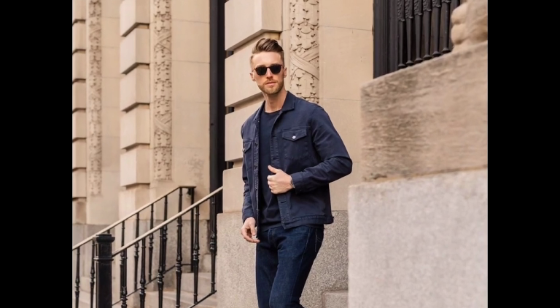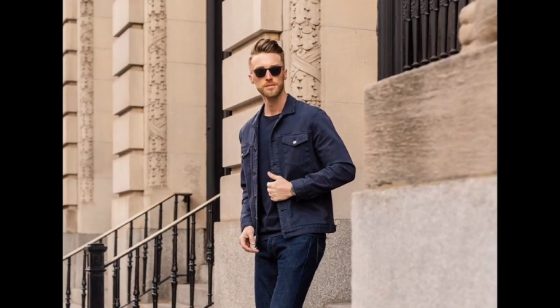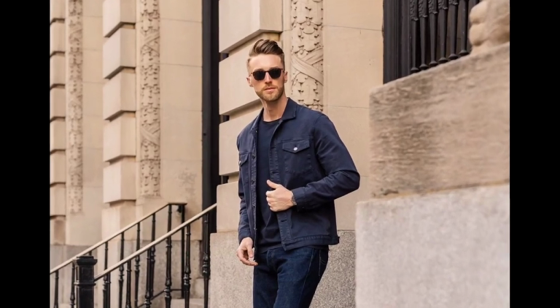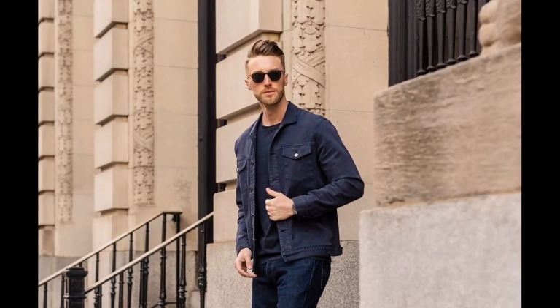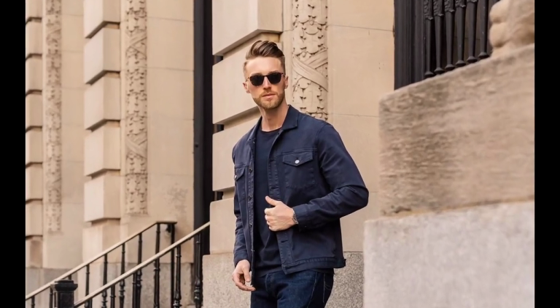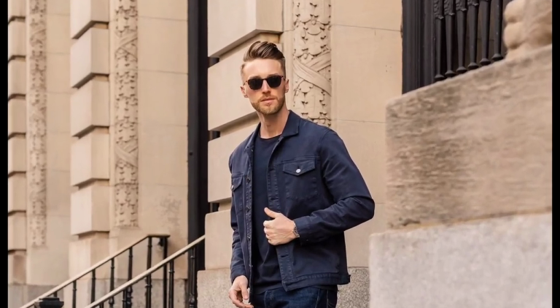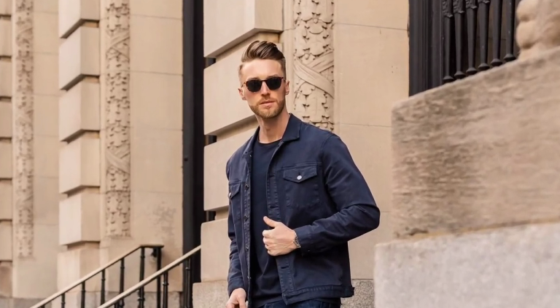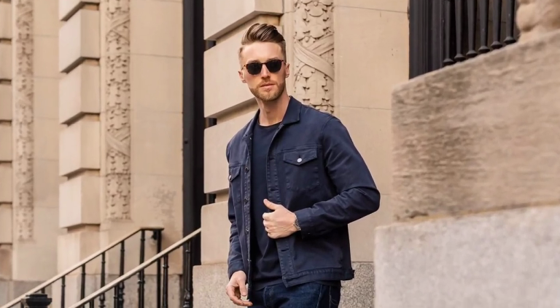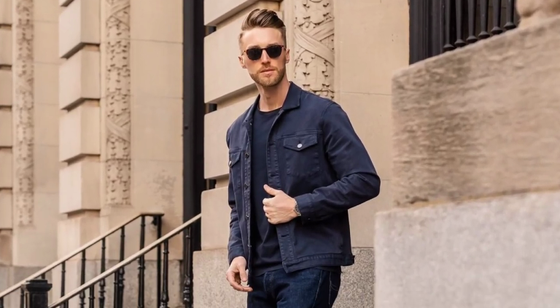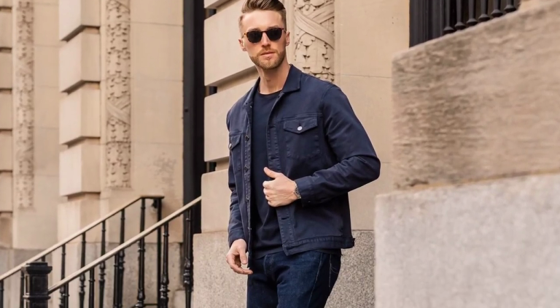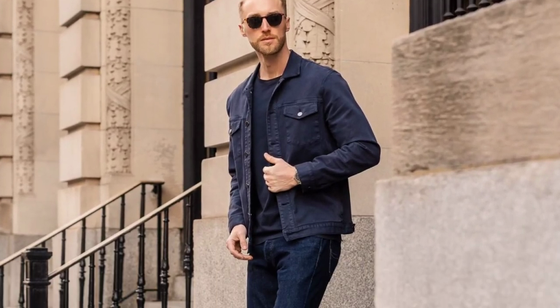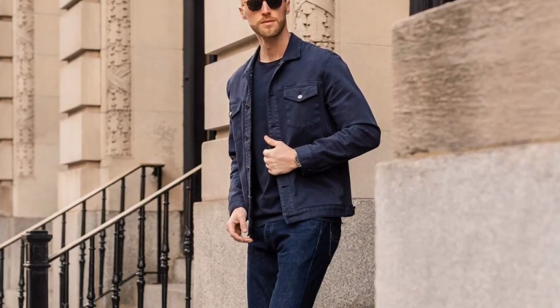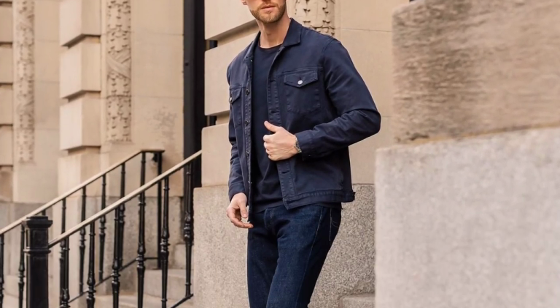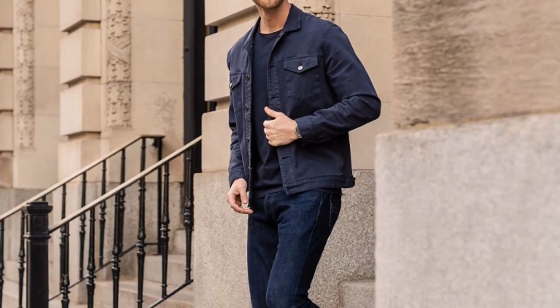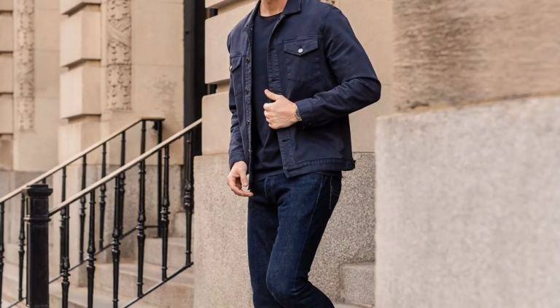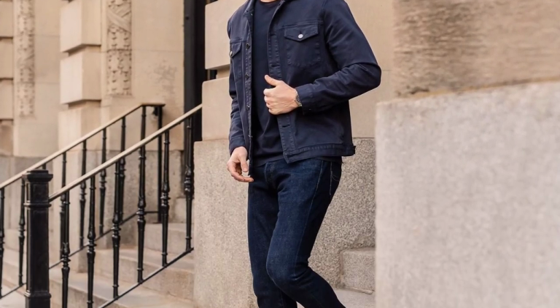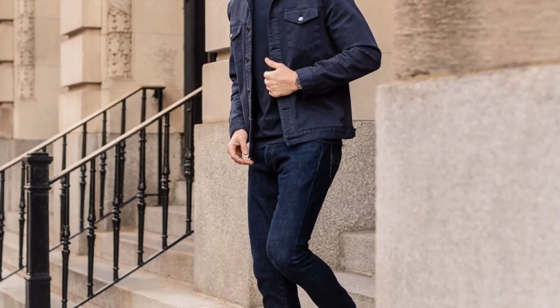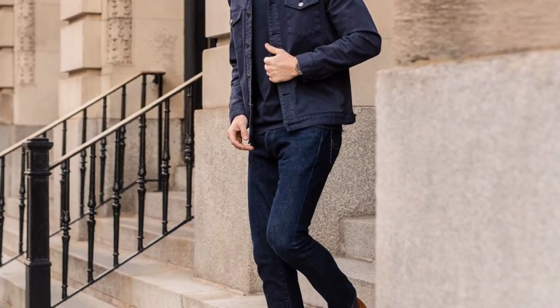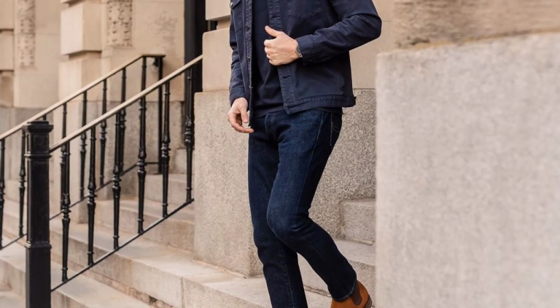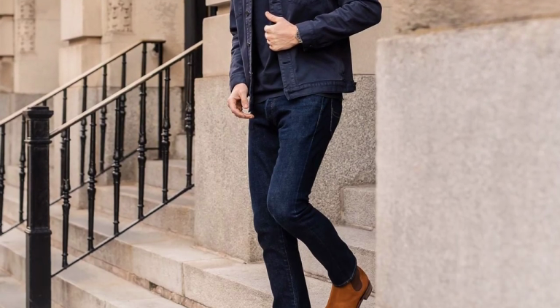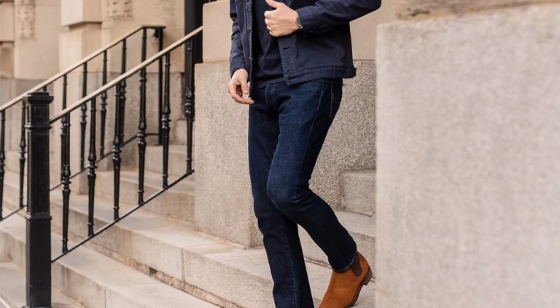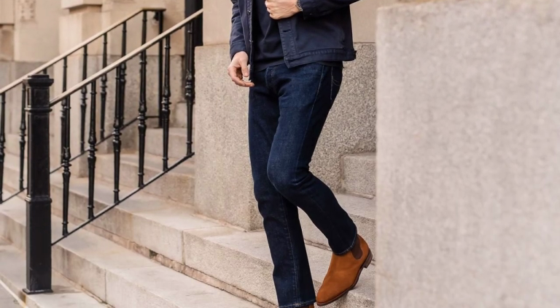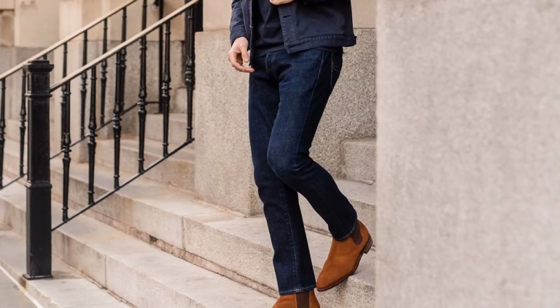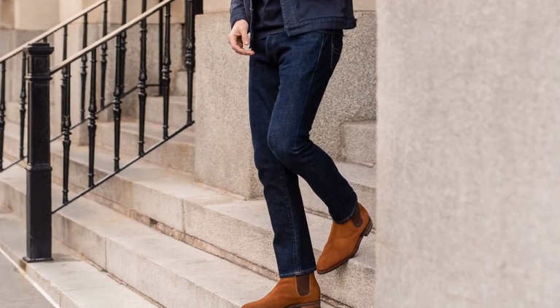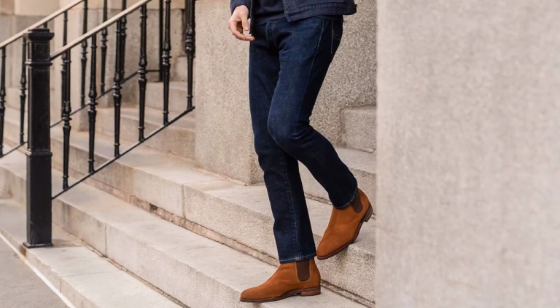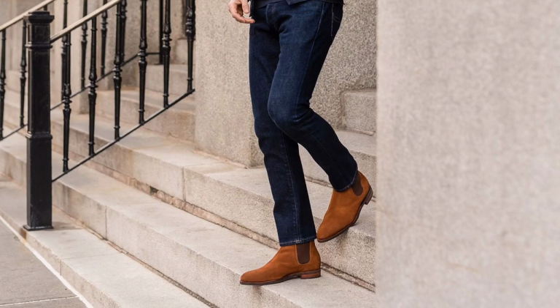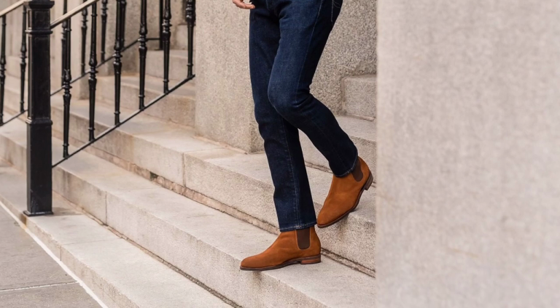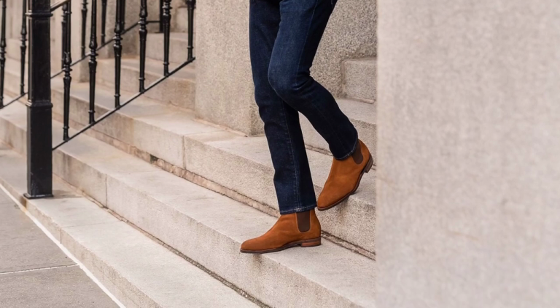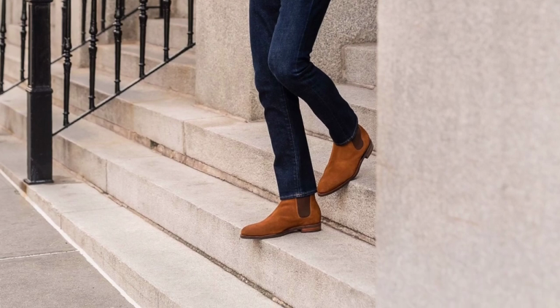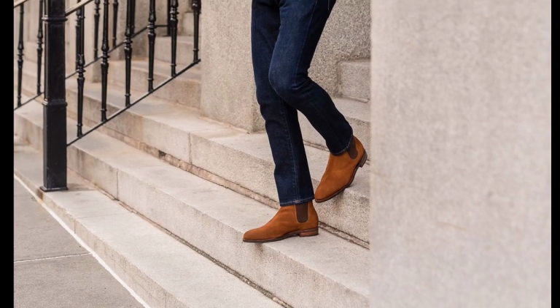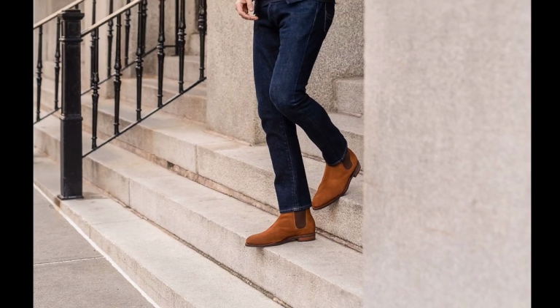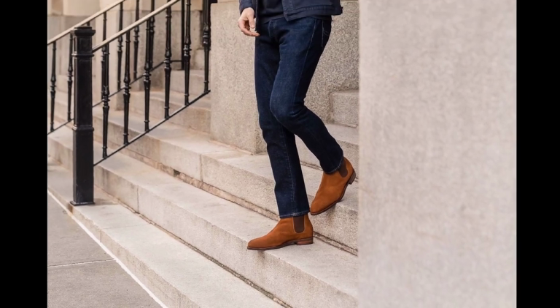Starting with a dark blue t-shirt layered with a dark blue denim jacket, denim jeans, and tan color chelsea boots.